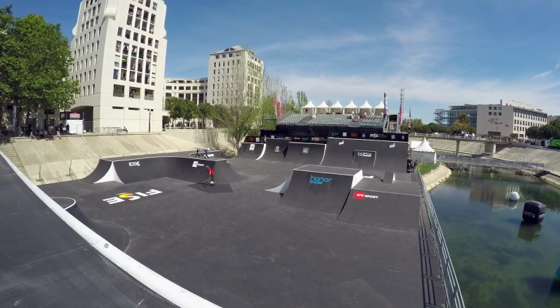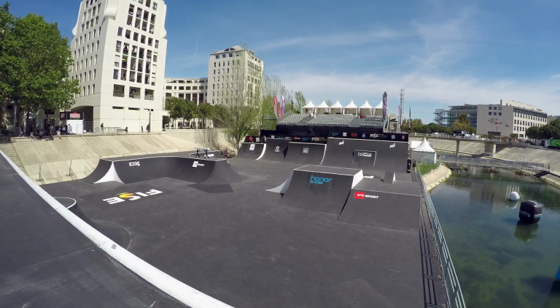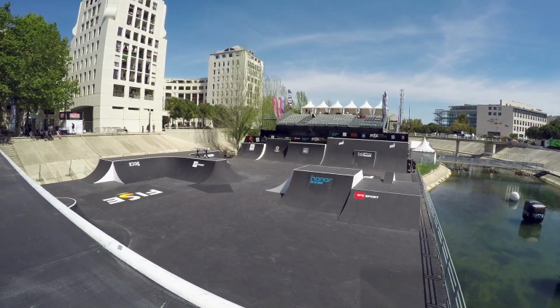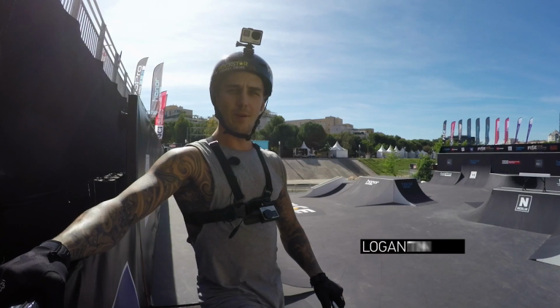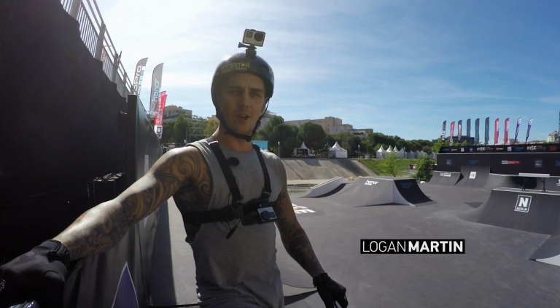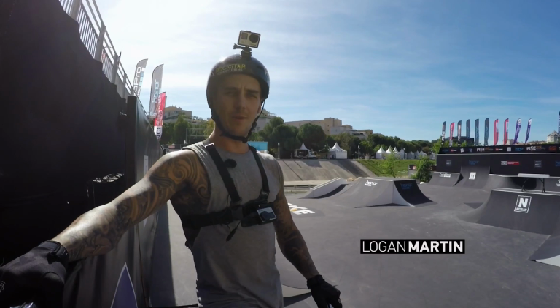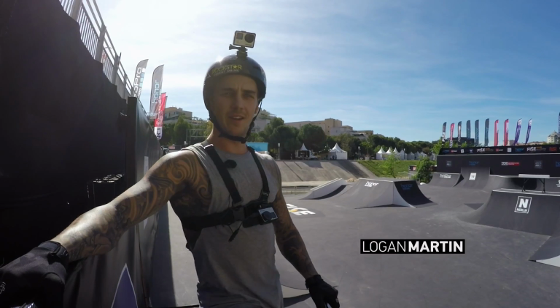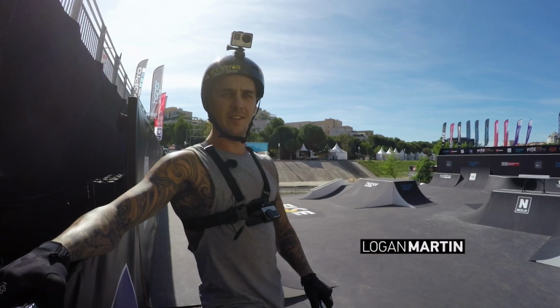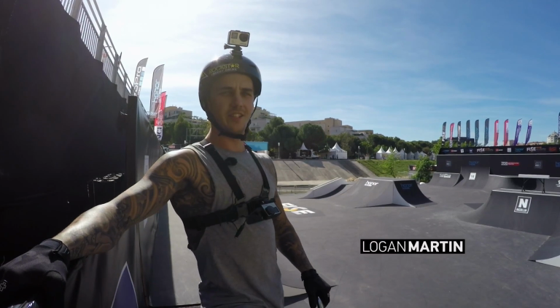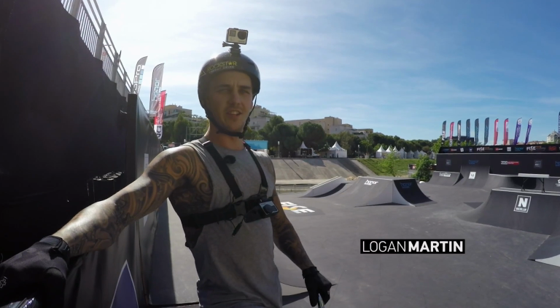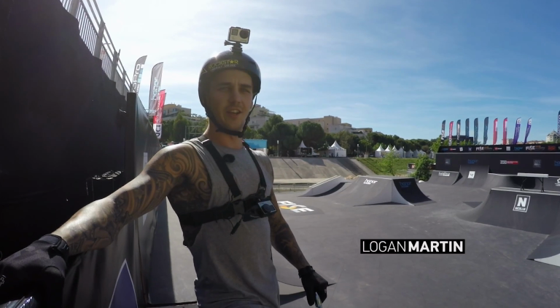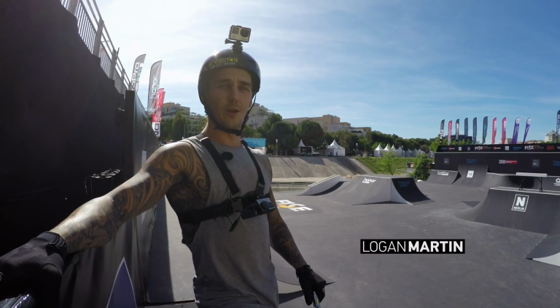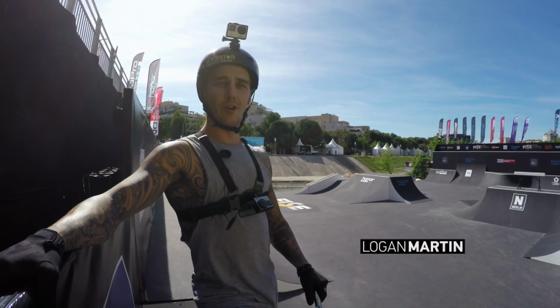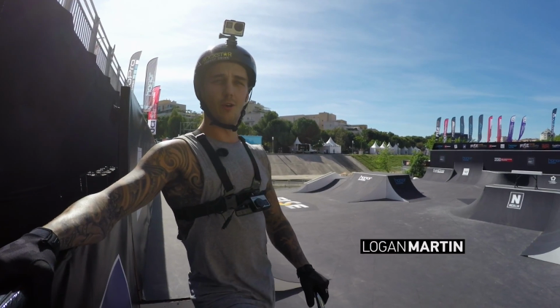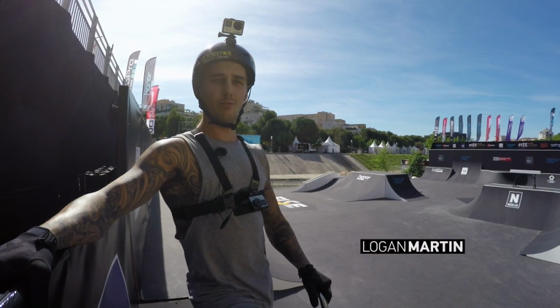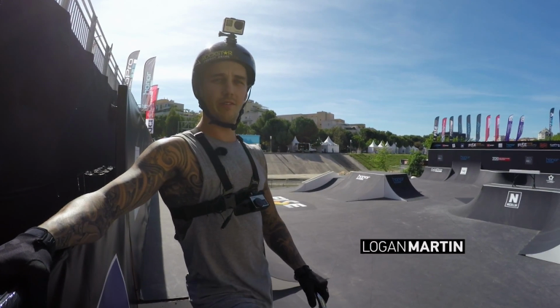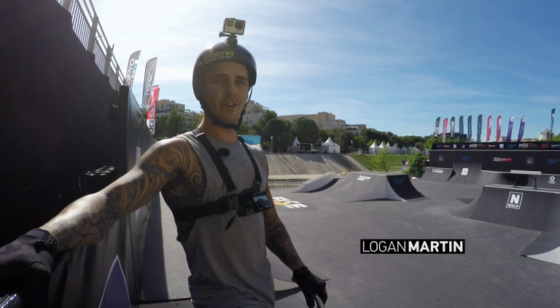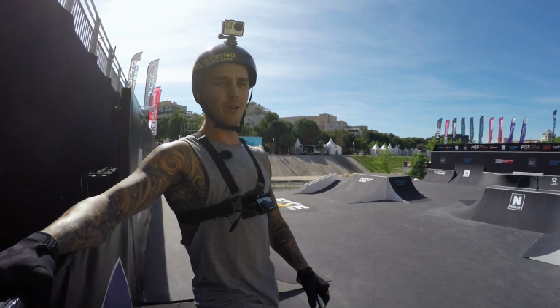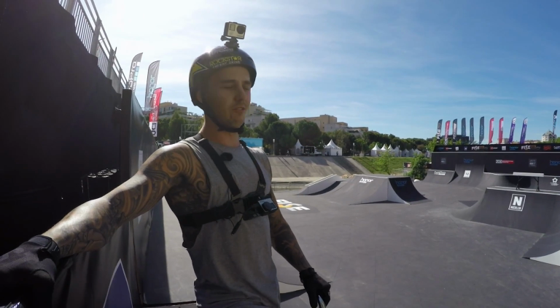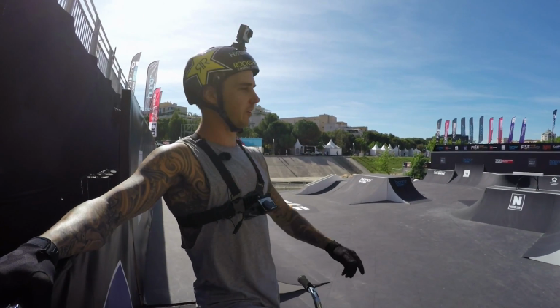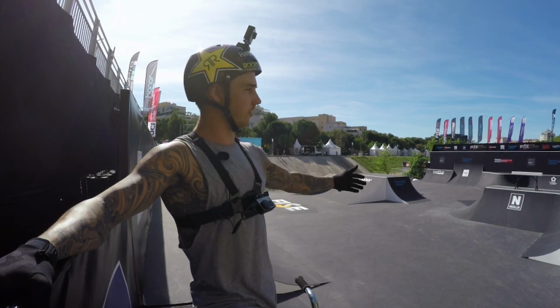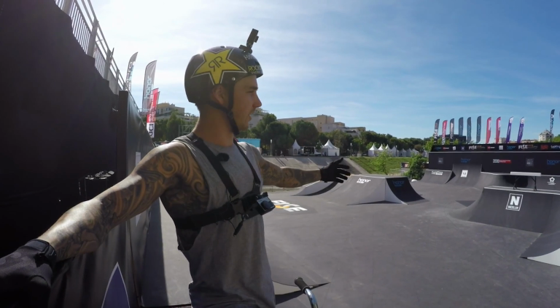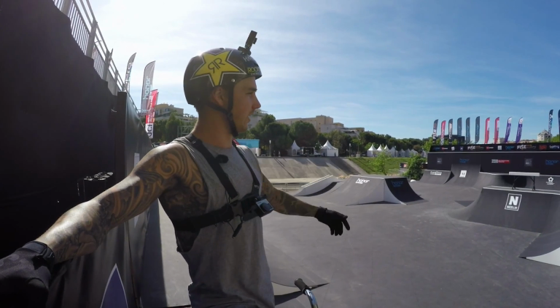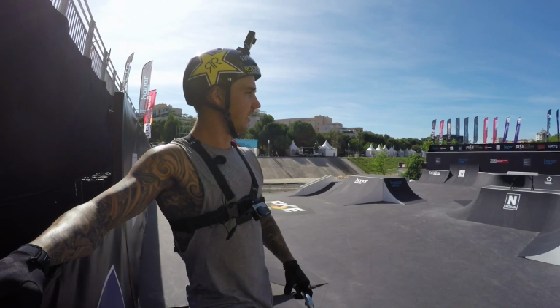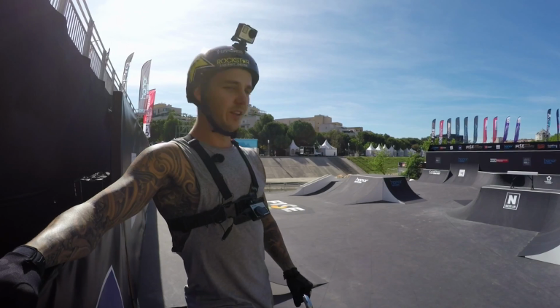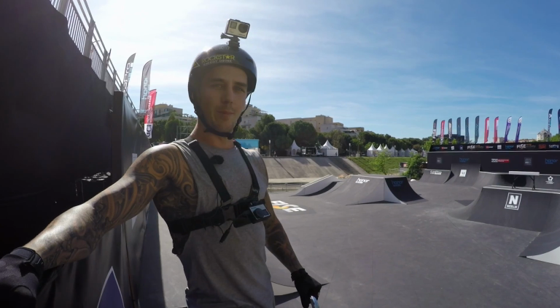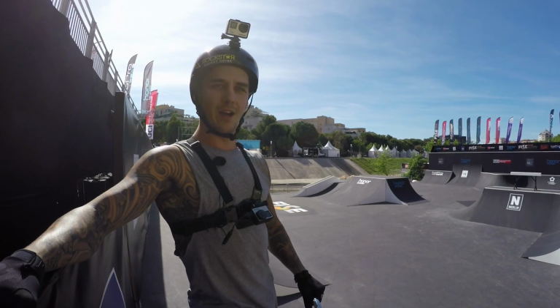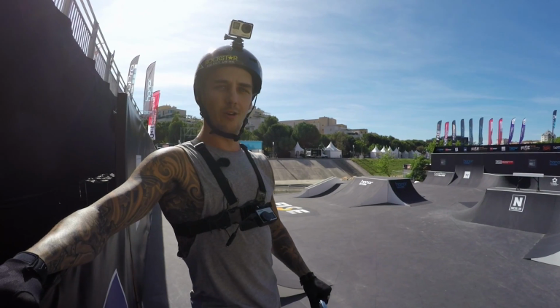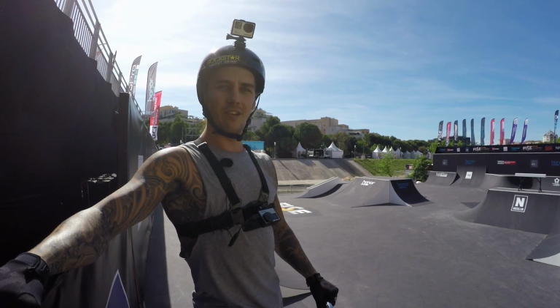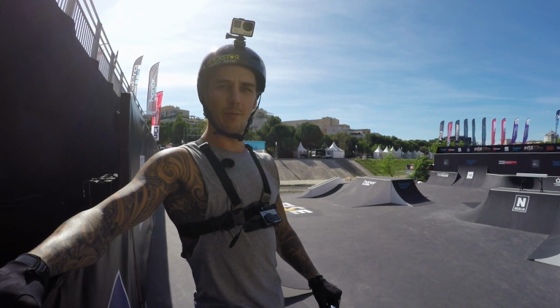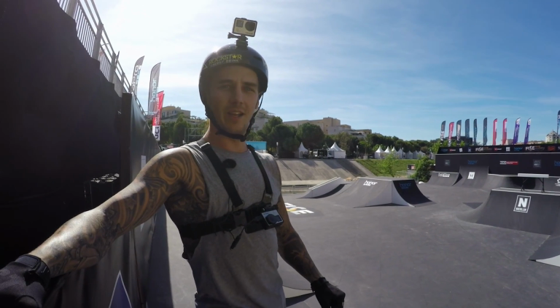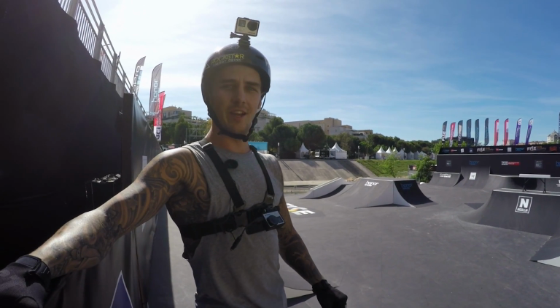Hey, what's up? I'm Logan Martin. This is the GoPro course preview. I'm going to run you through the park course here in Montpellier.